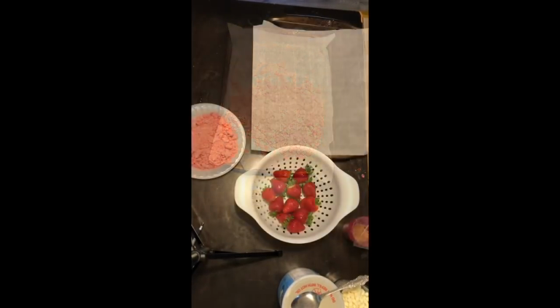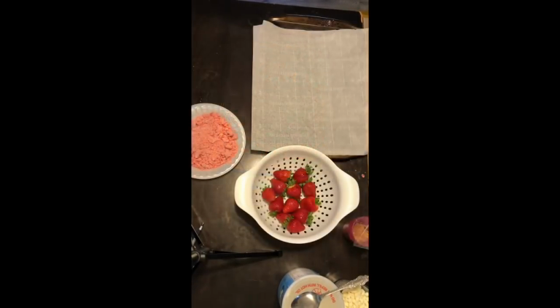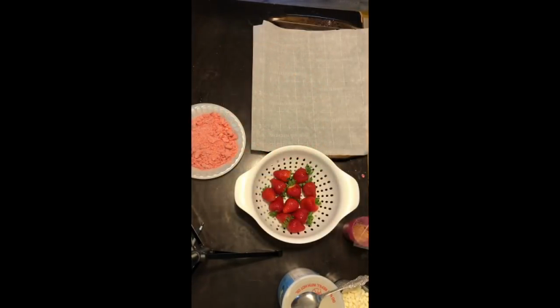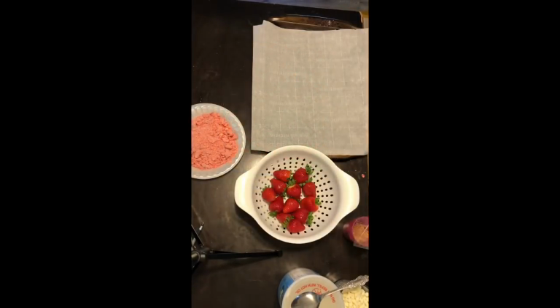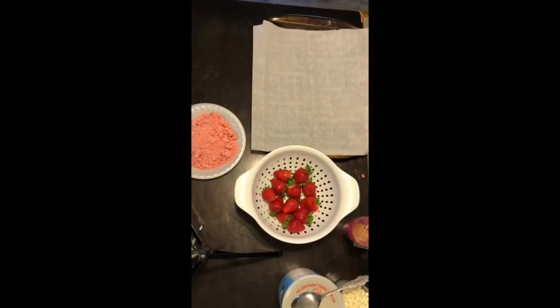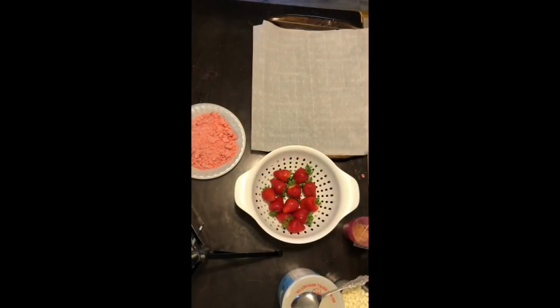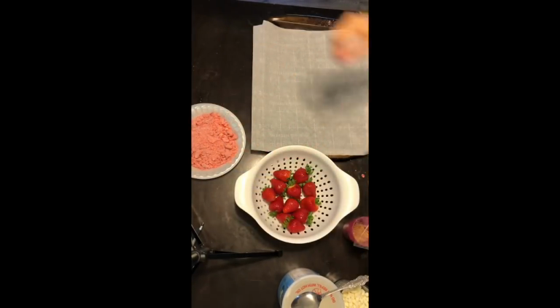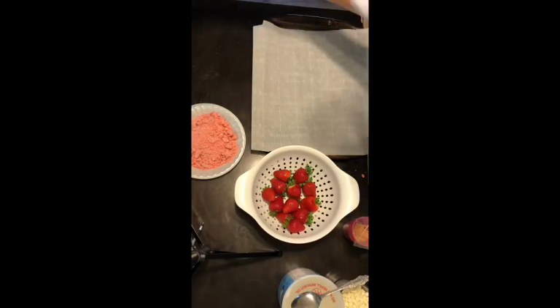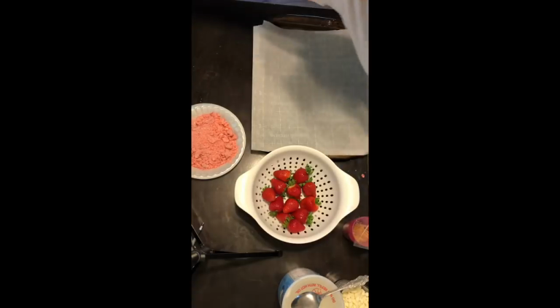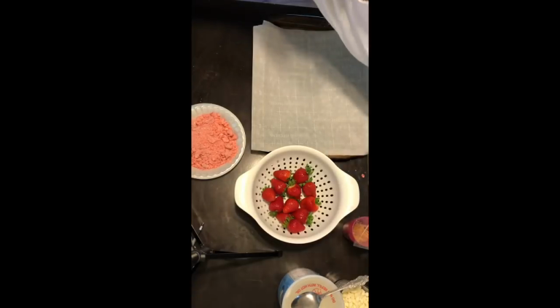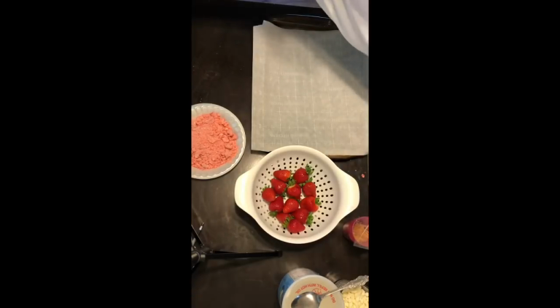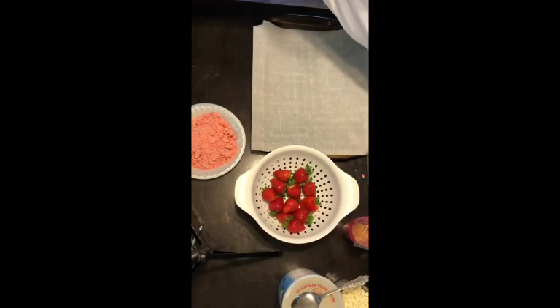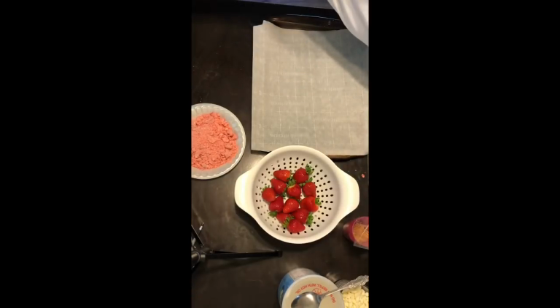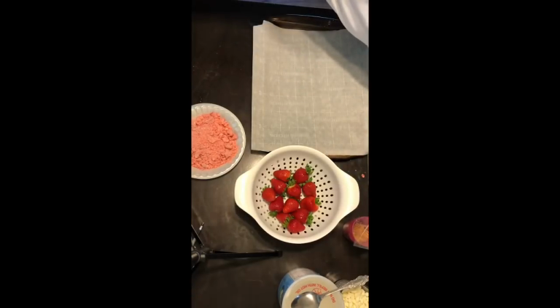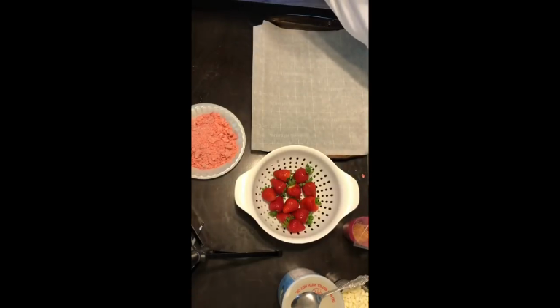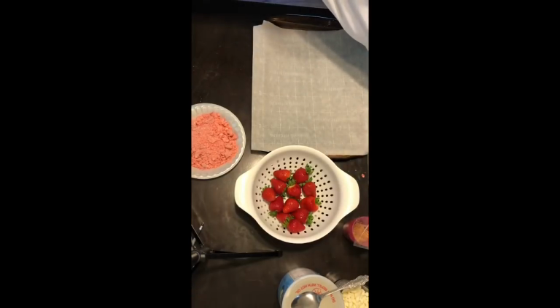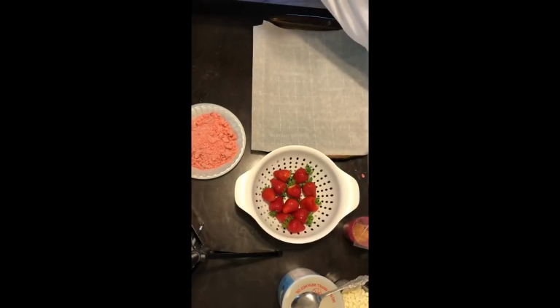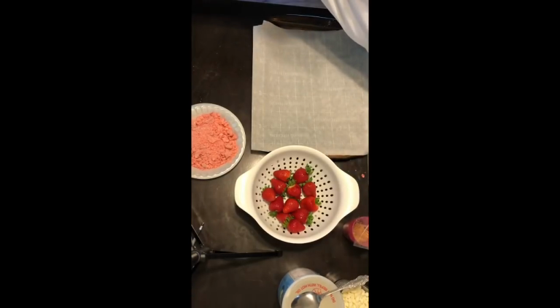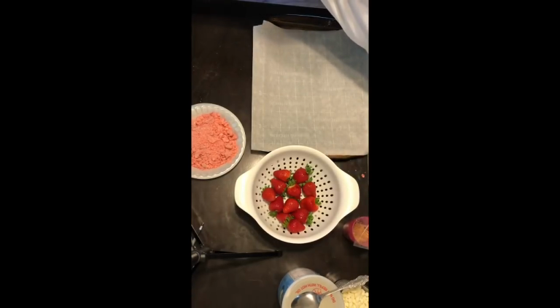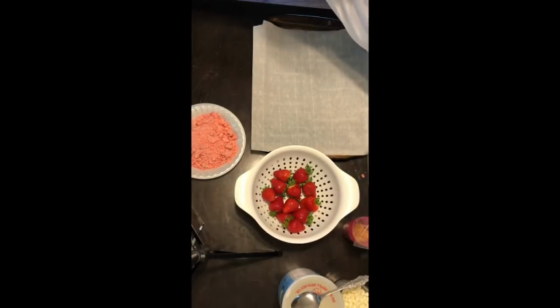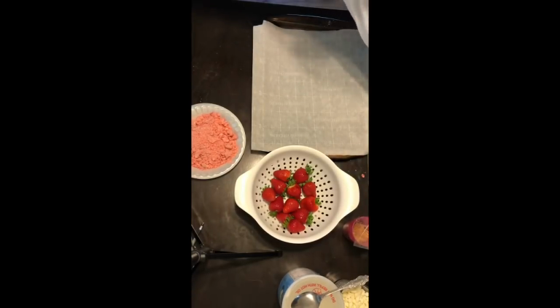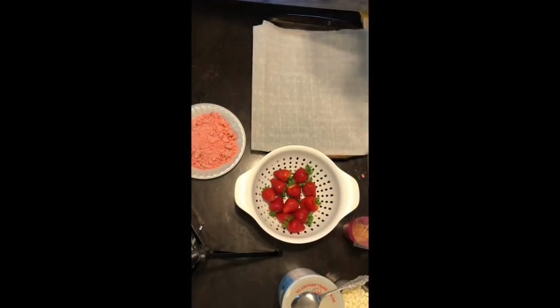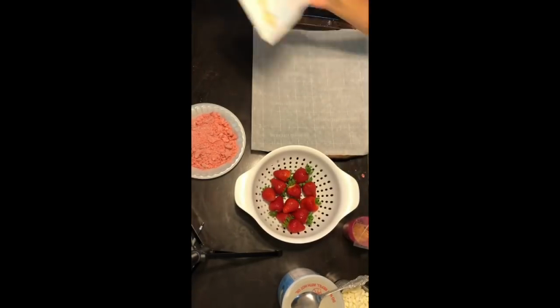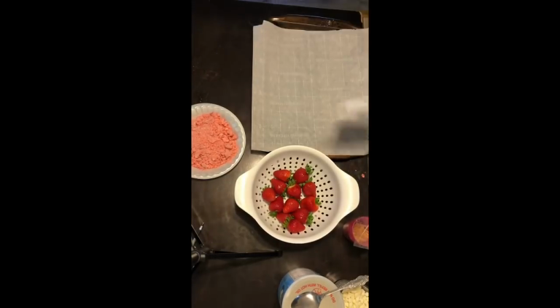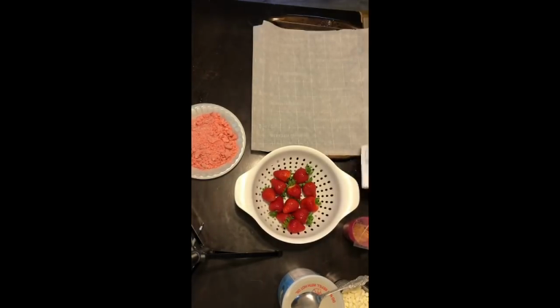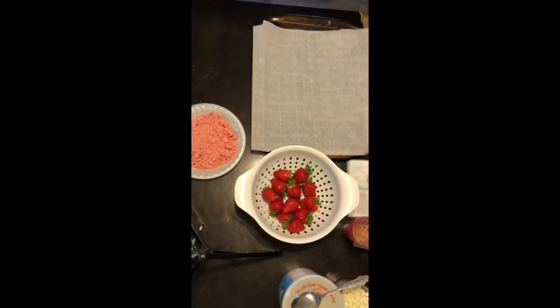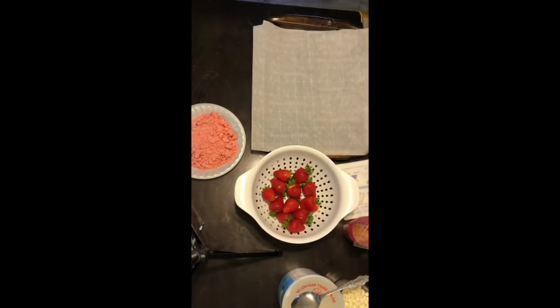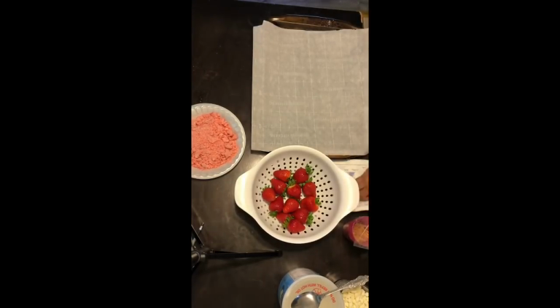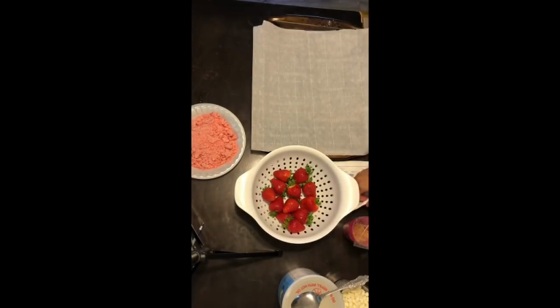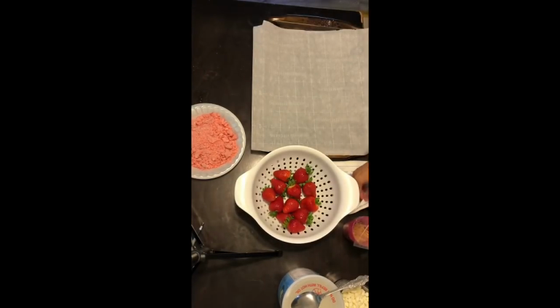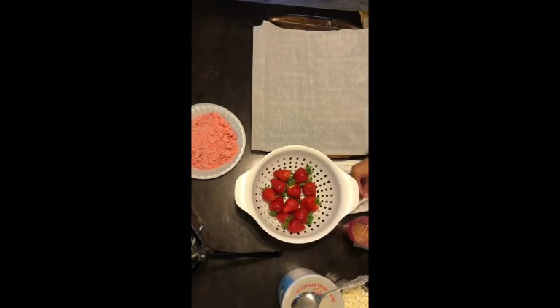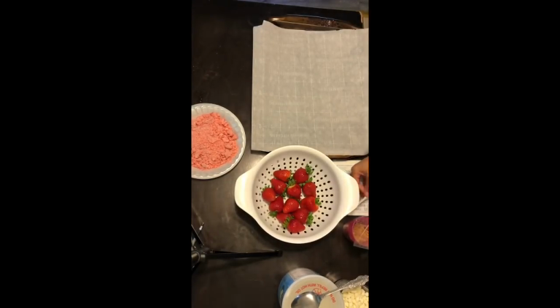So in this part, I'm going to show you guys how to make strawberry crumble chocolate covered strawberries with cheesecake filling.